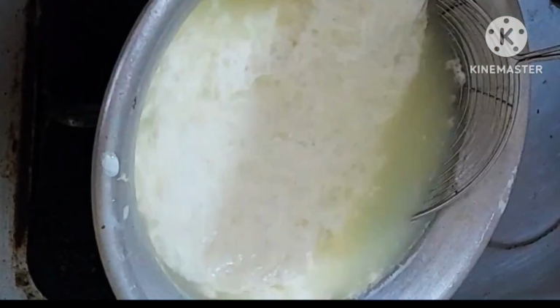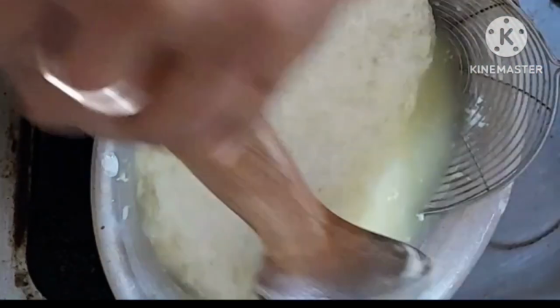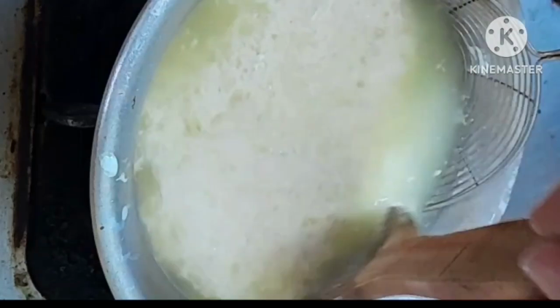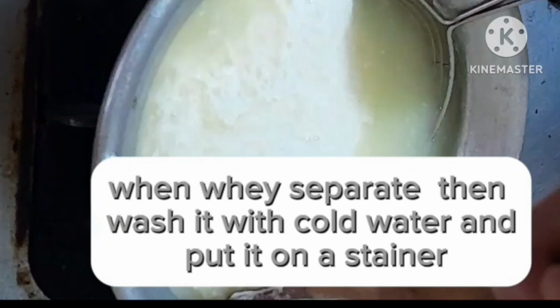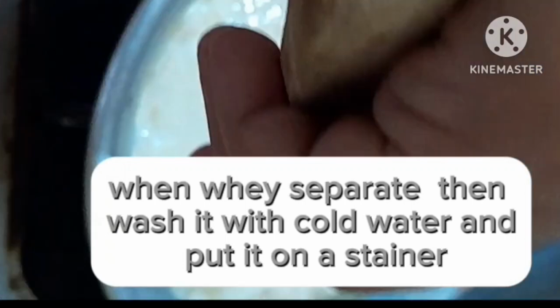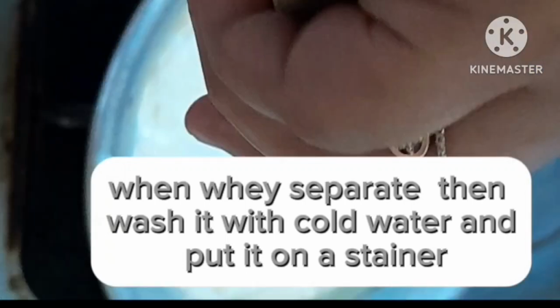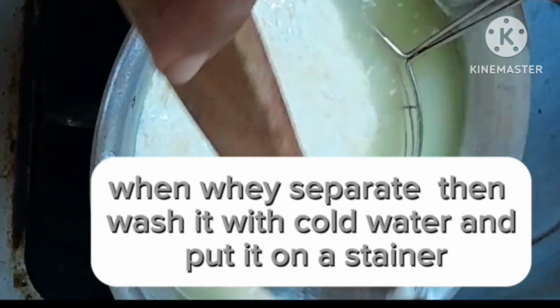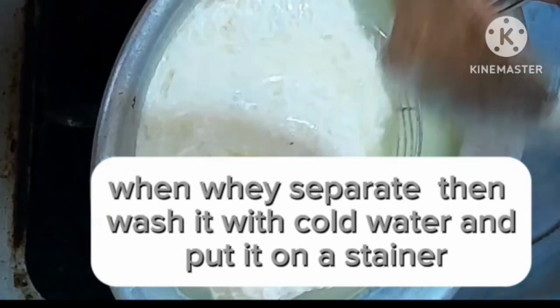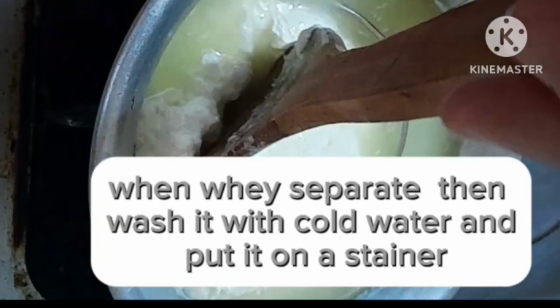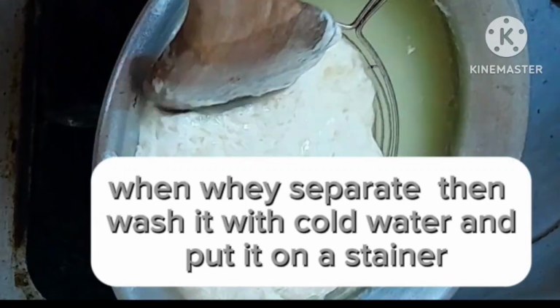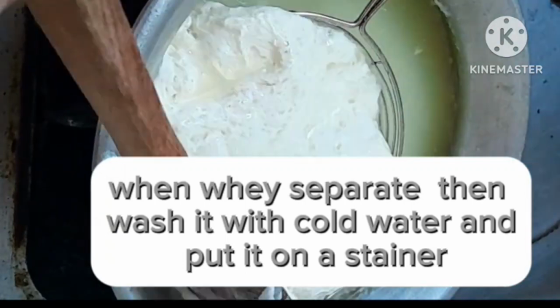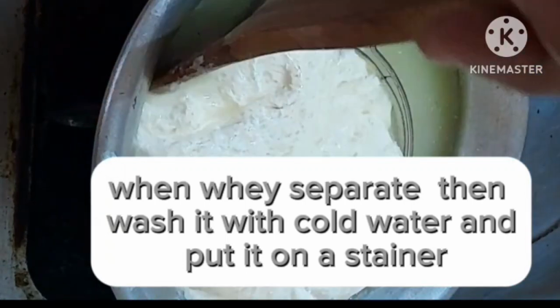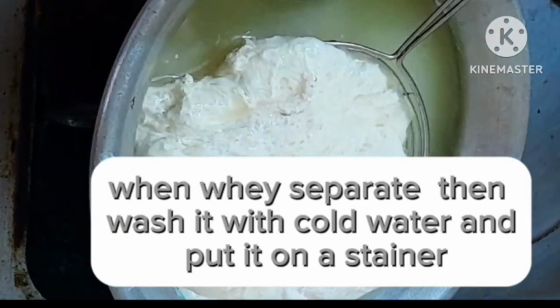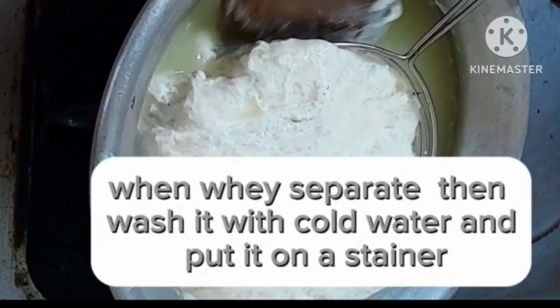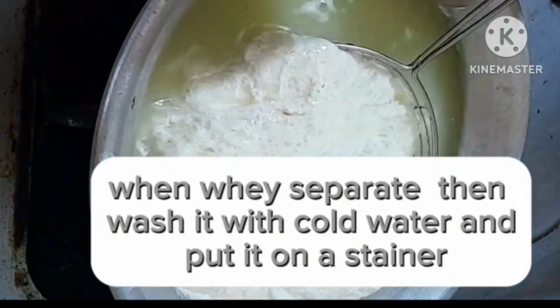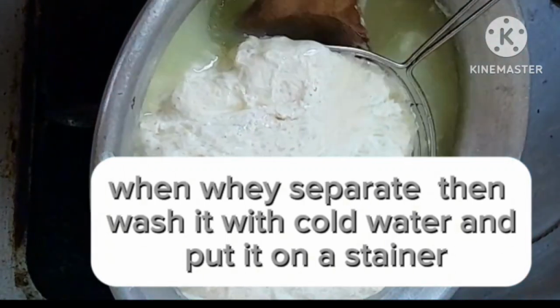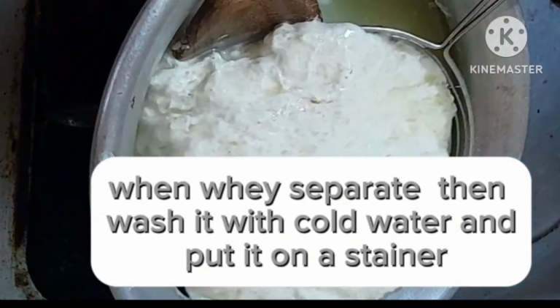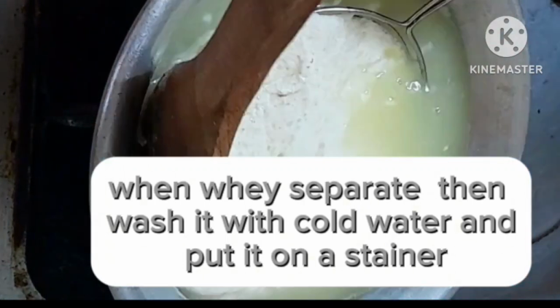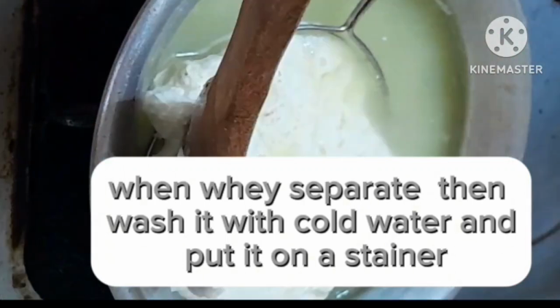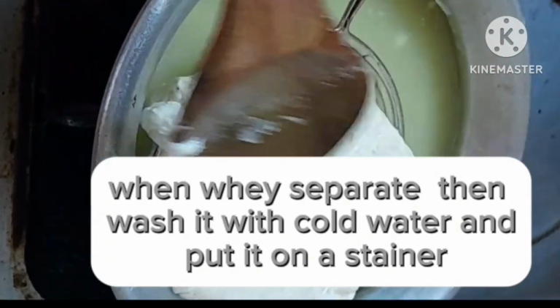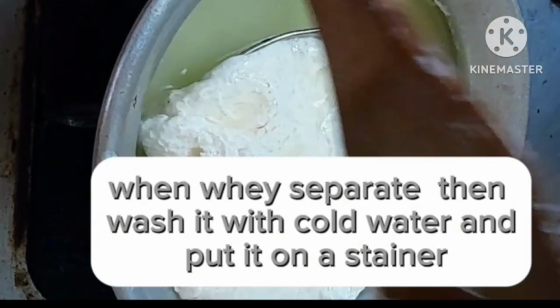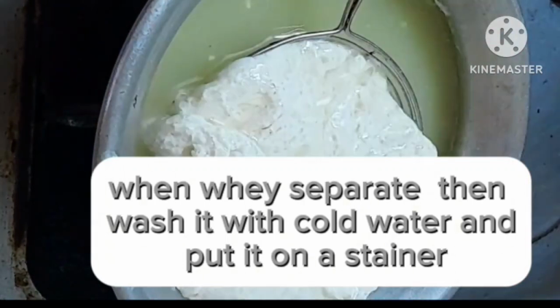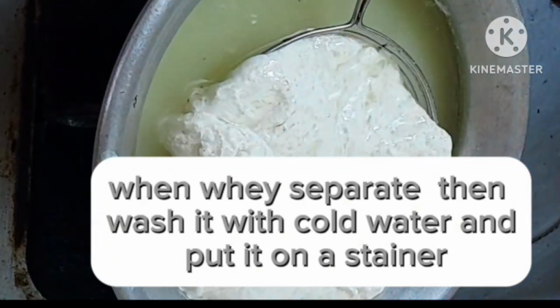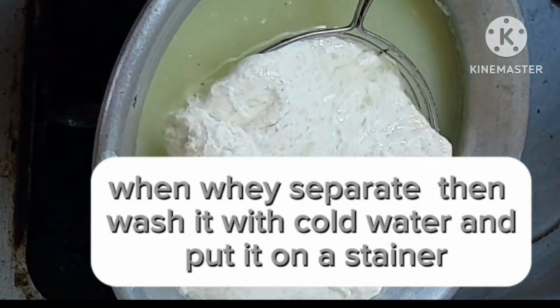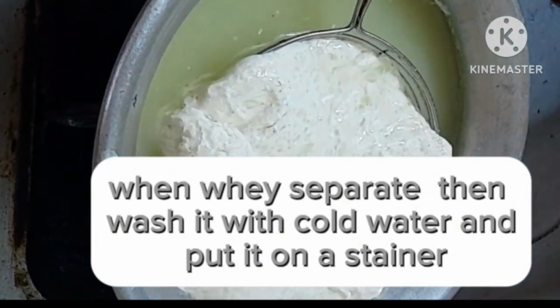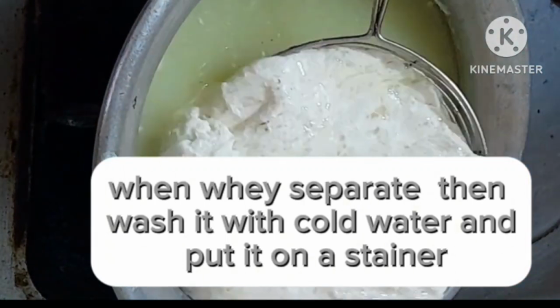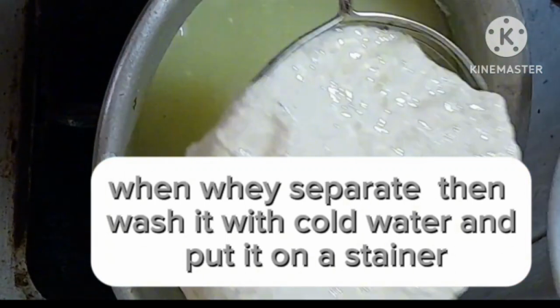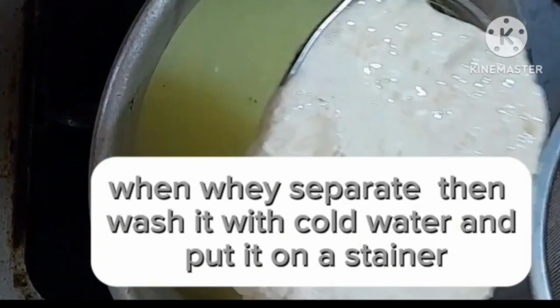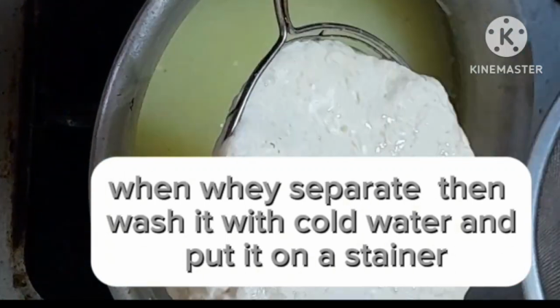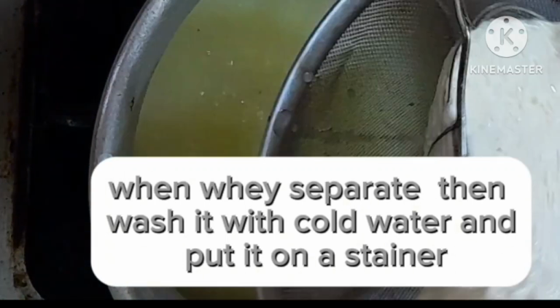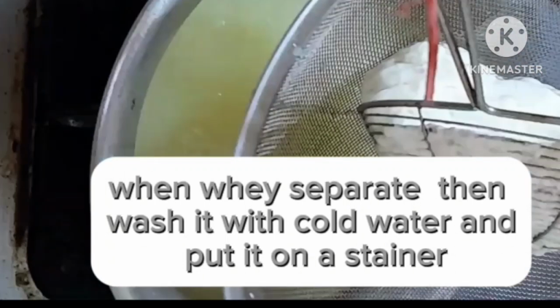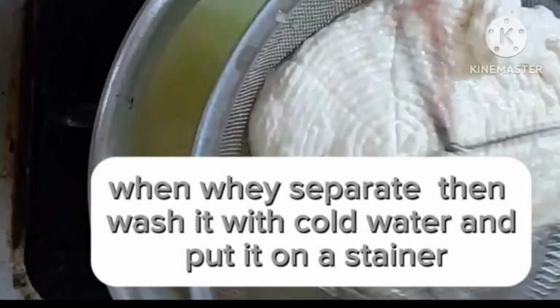When the whey separates, wash it with cold water and put it on a strainer.